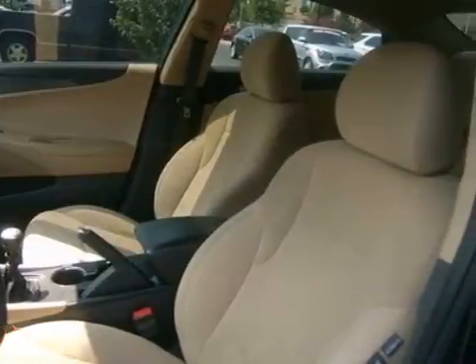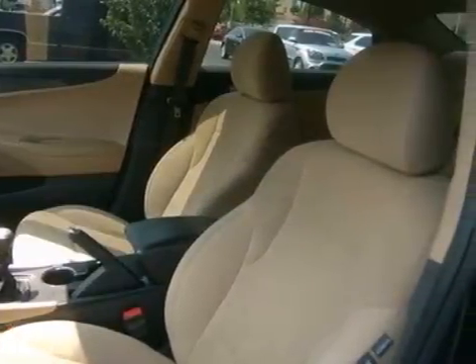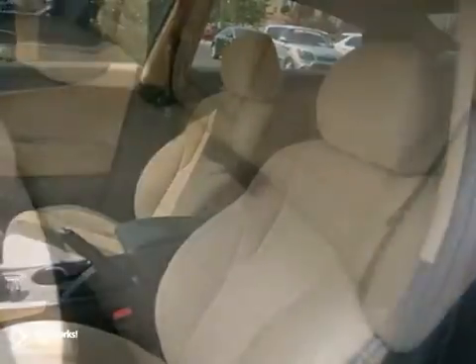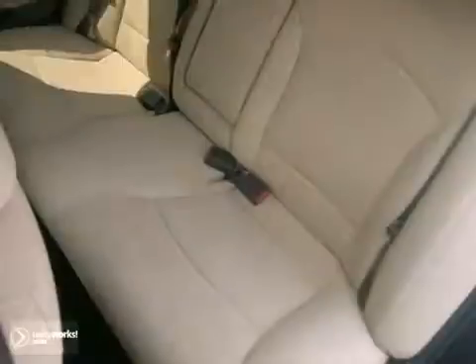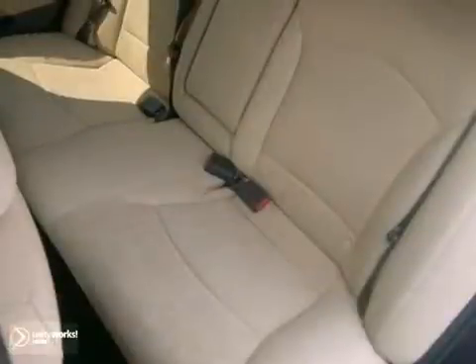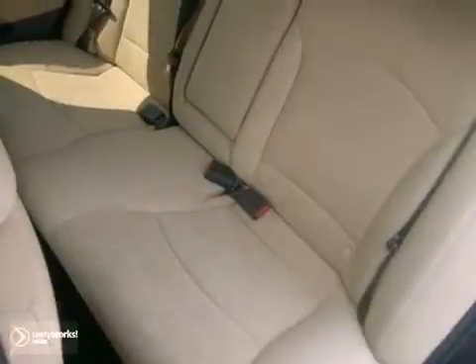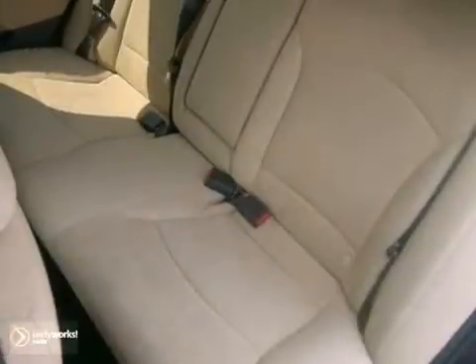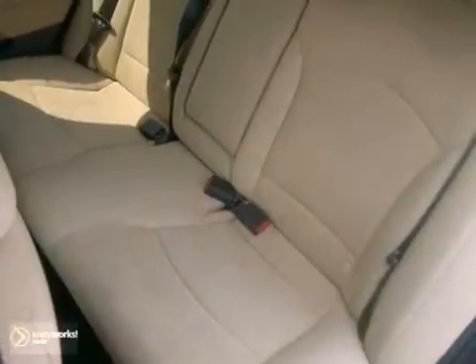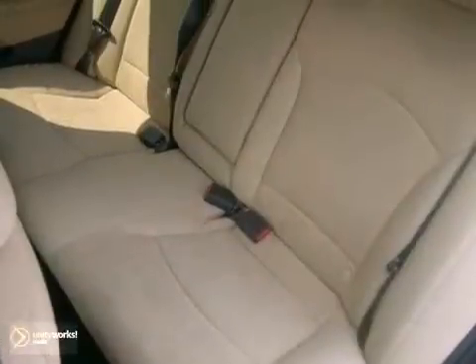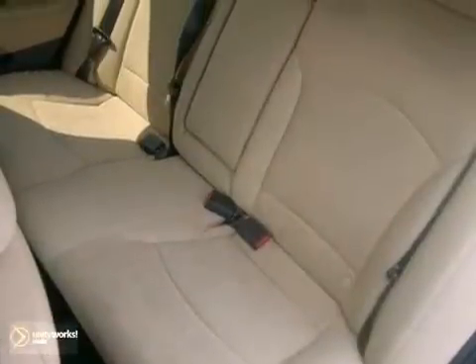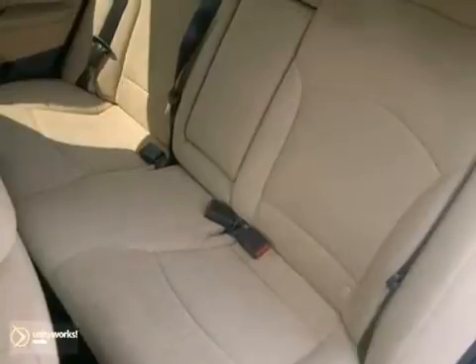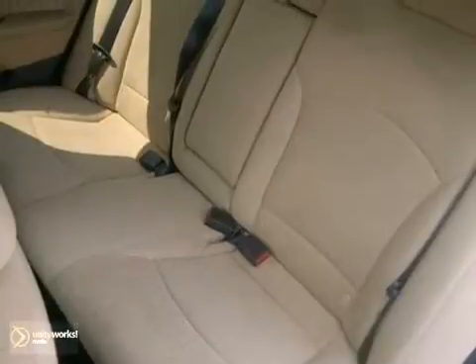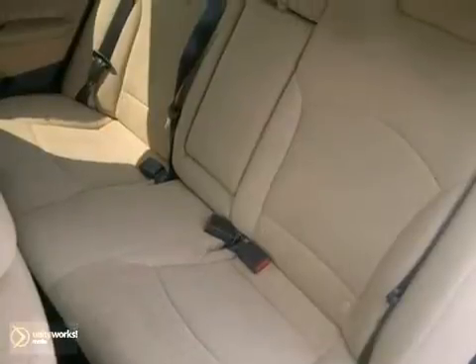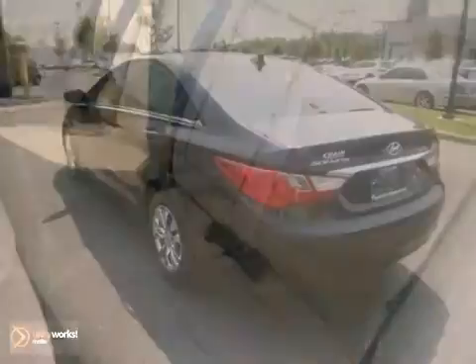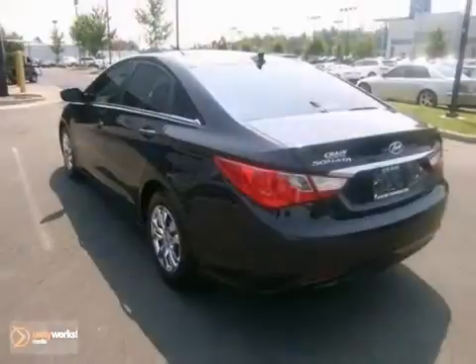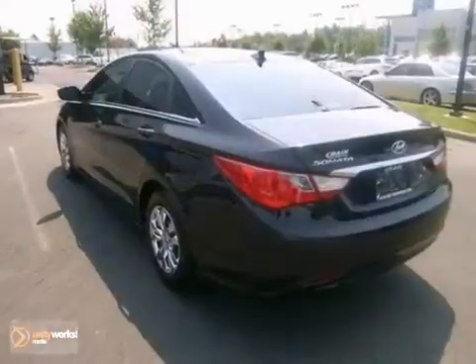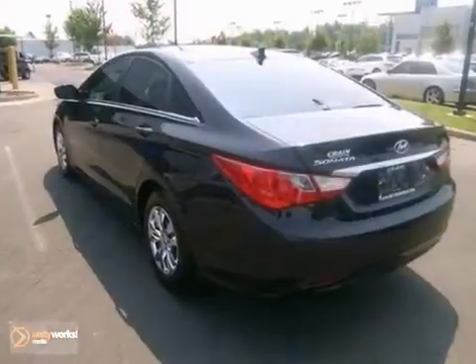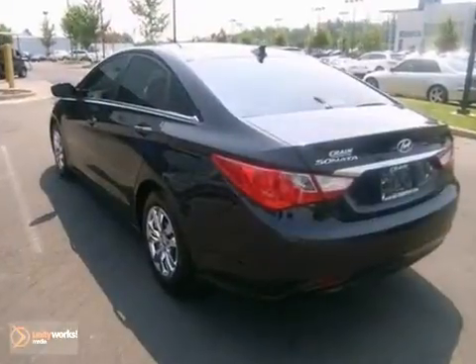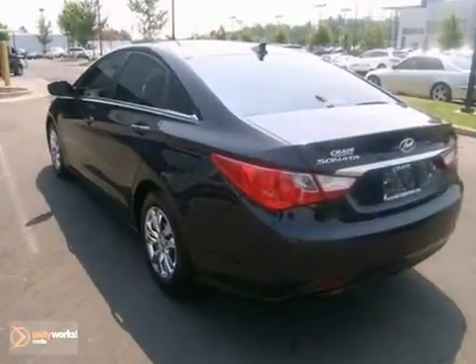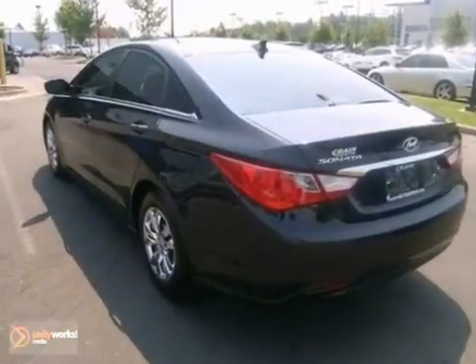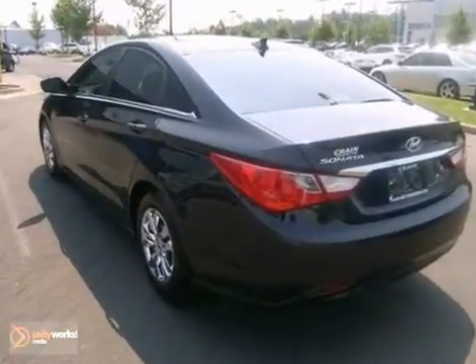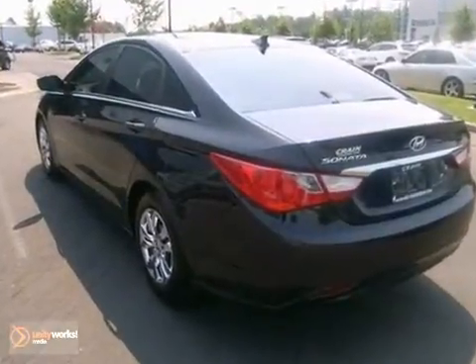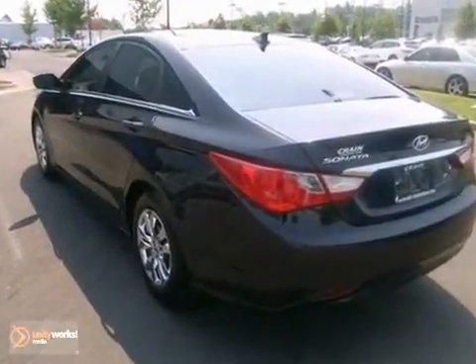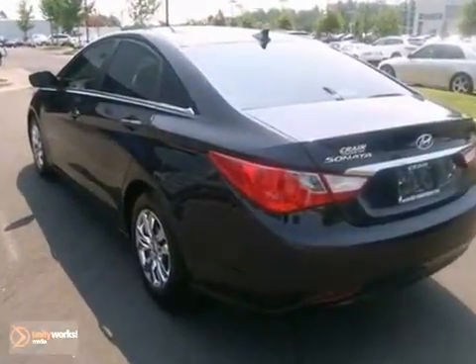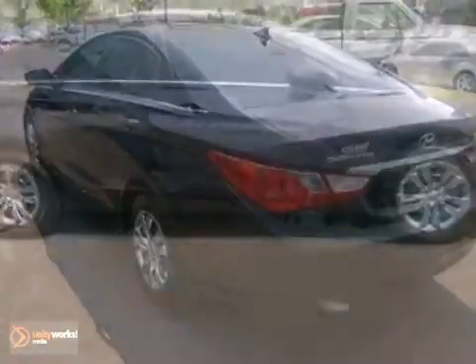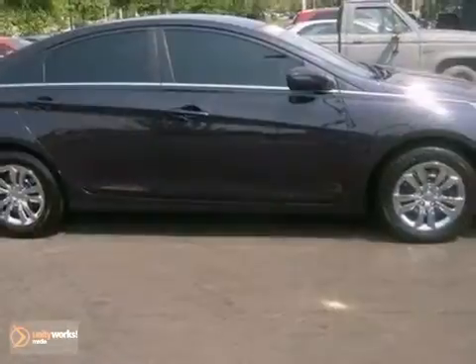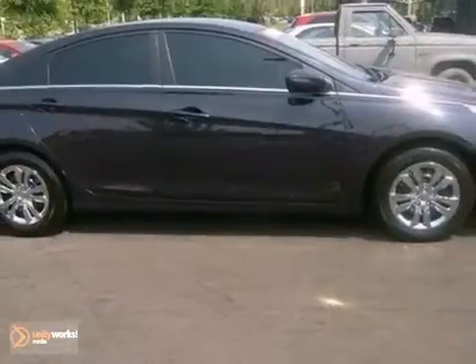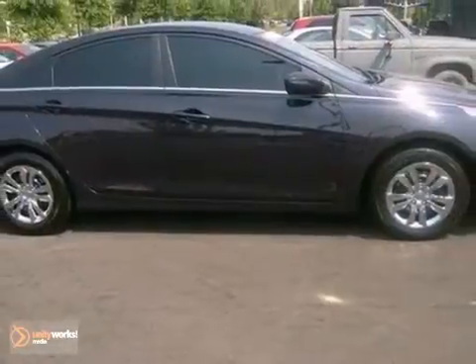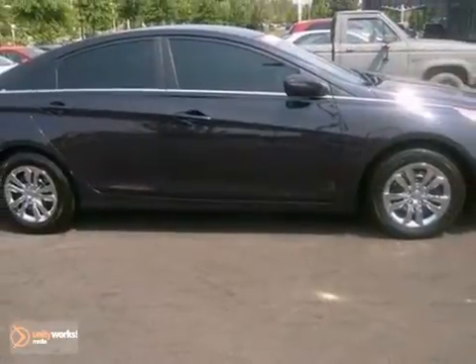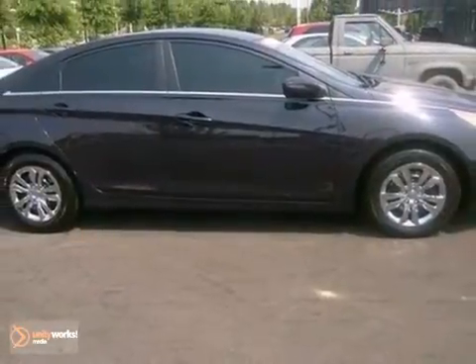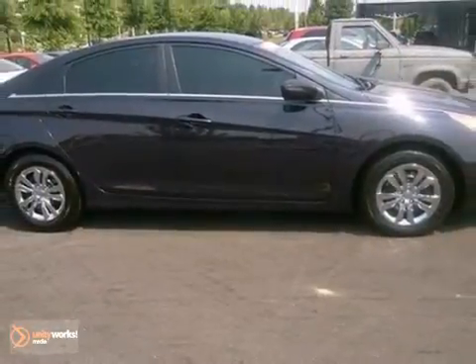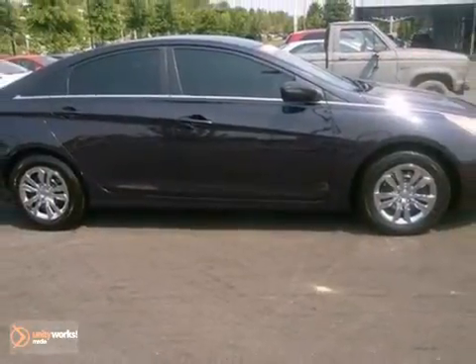You can do just about anything in this peppy, fuel-sipping economy car. Ideal for your commute. Come see it today.